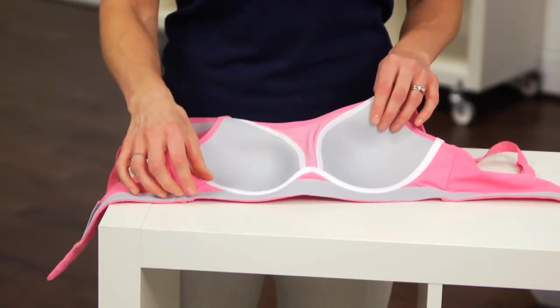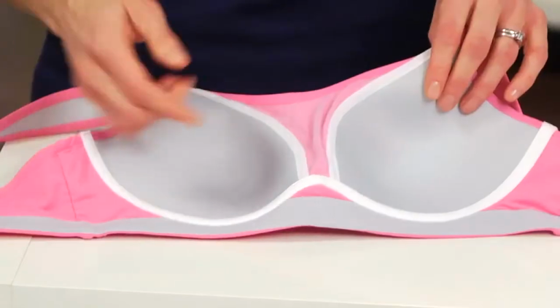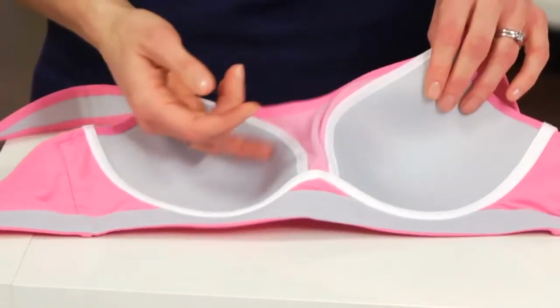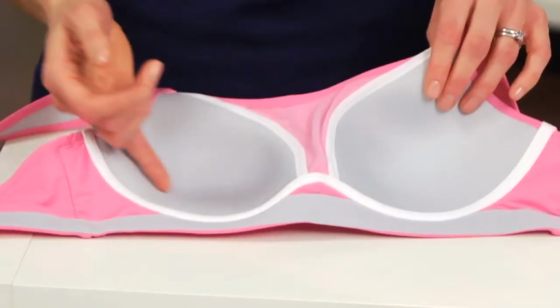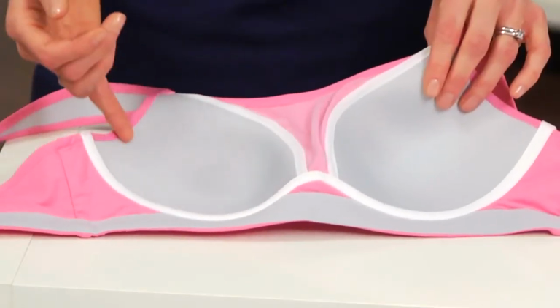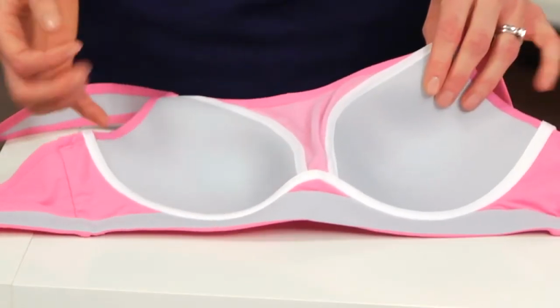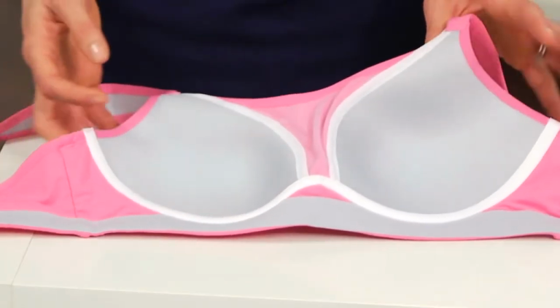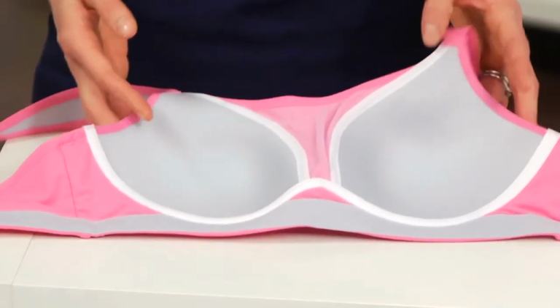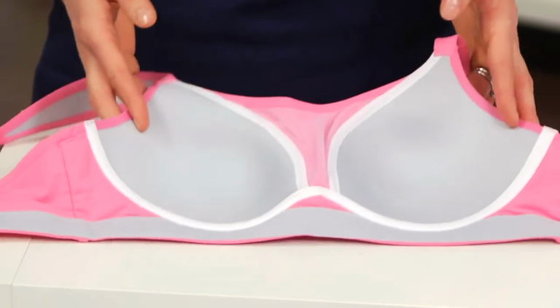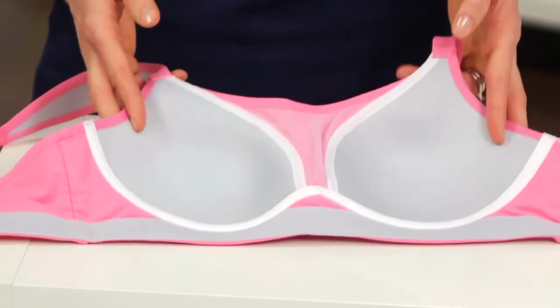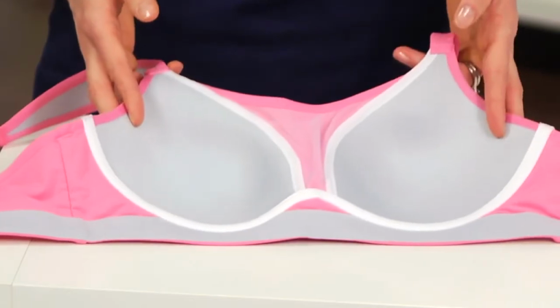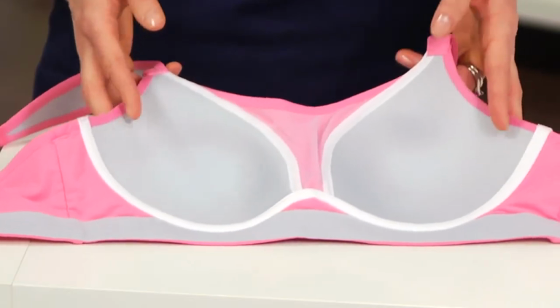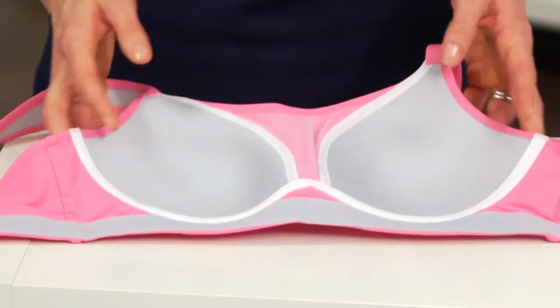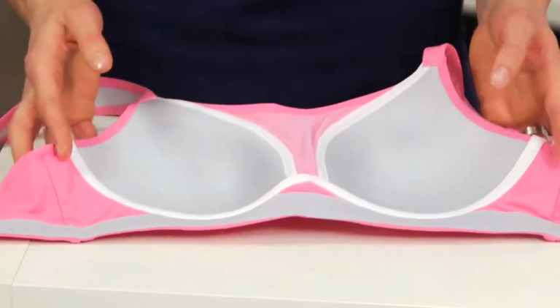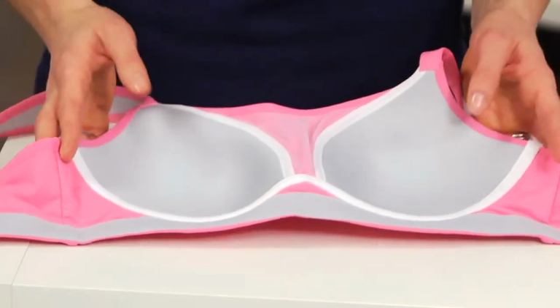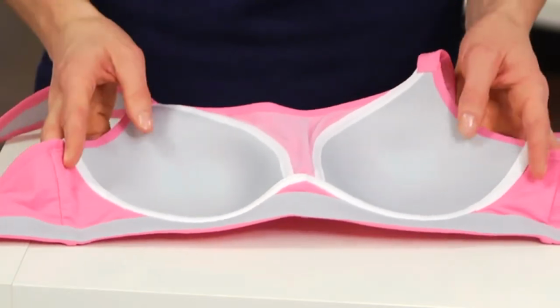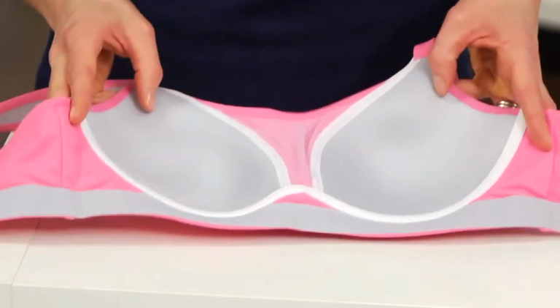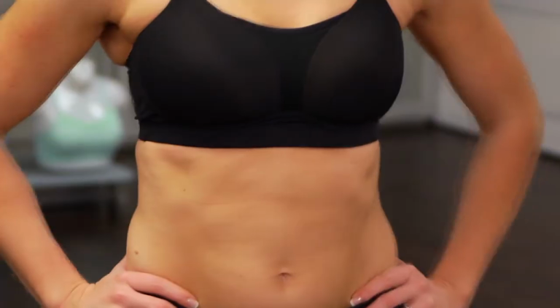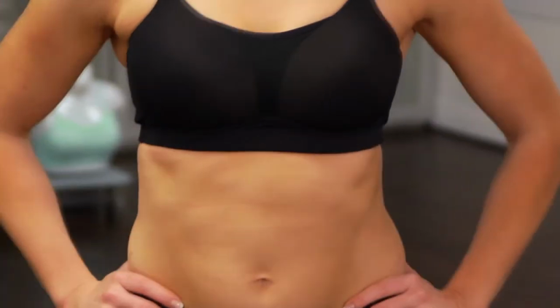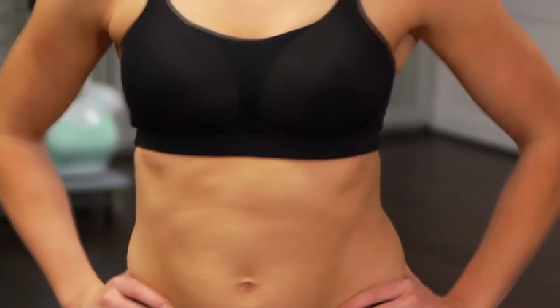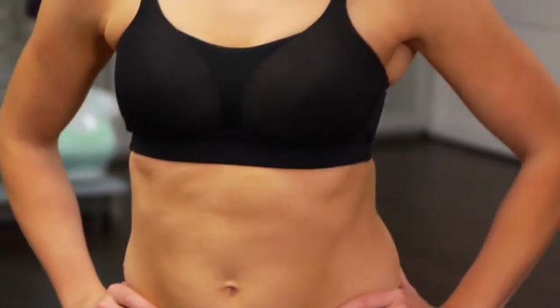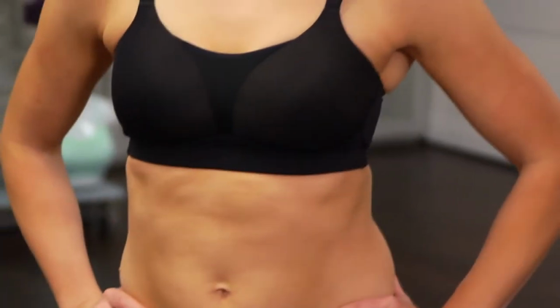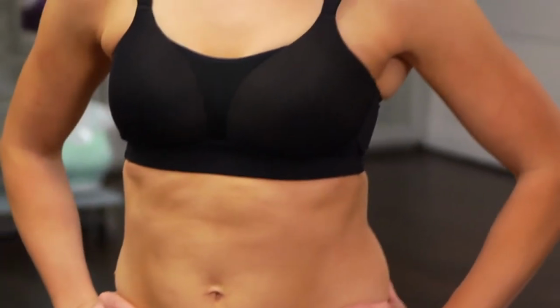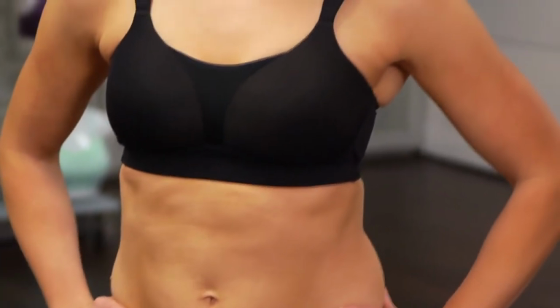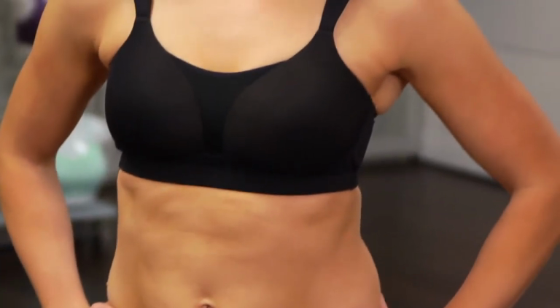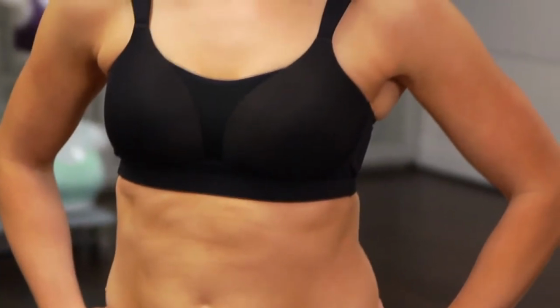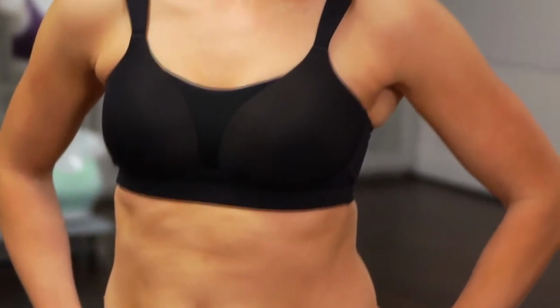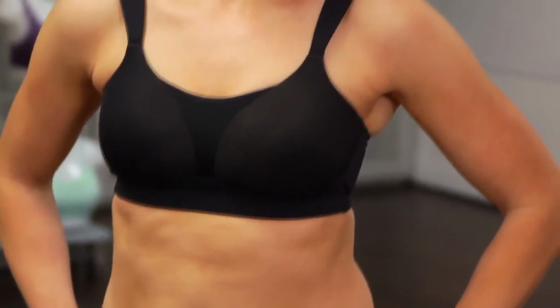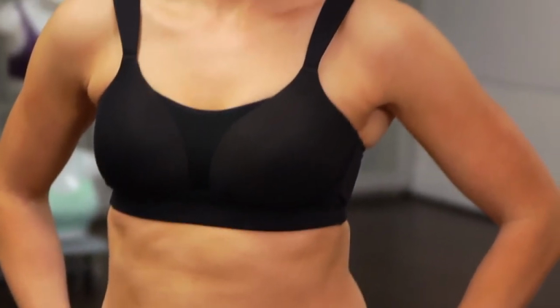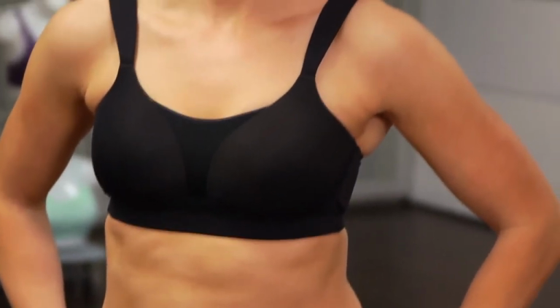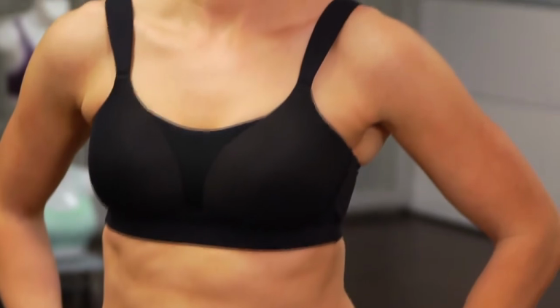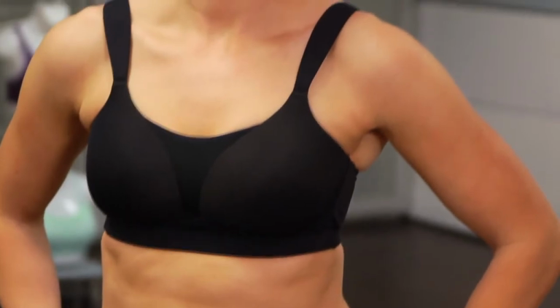Luna also offers some moderate contouring which adds shape and support, plus the right amount of modesty for a smooth, no-show look under a tee.